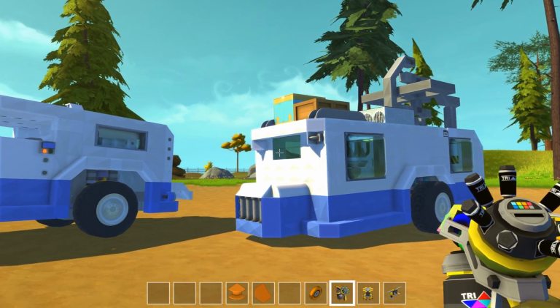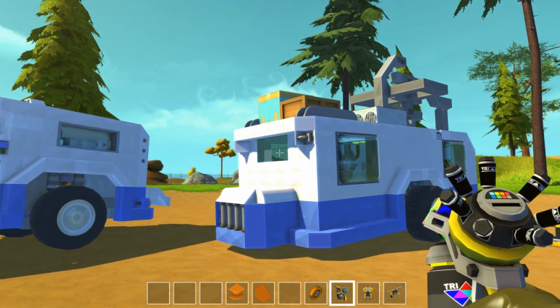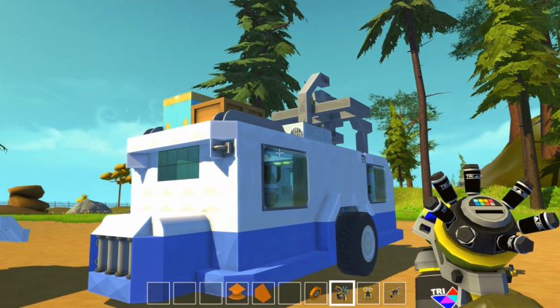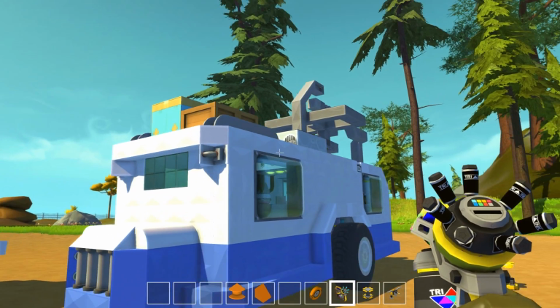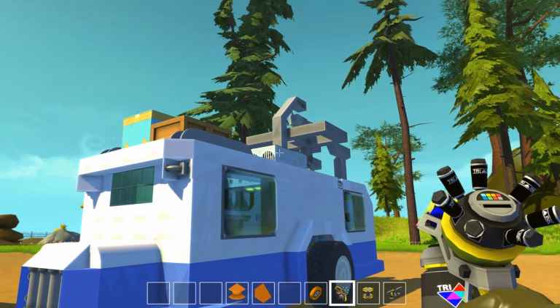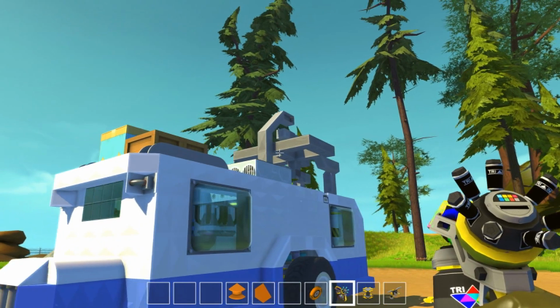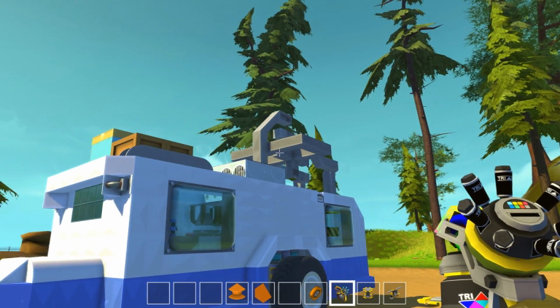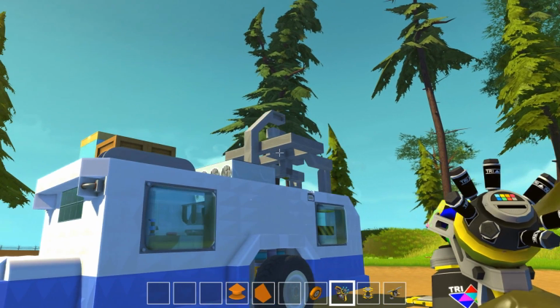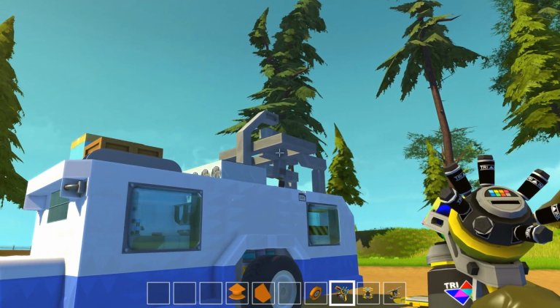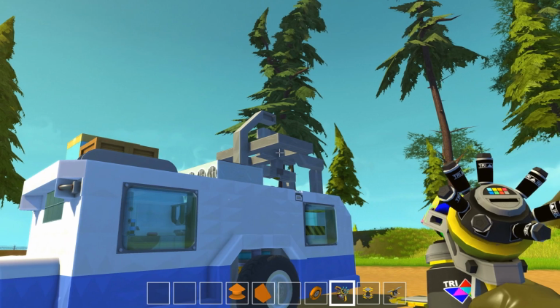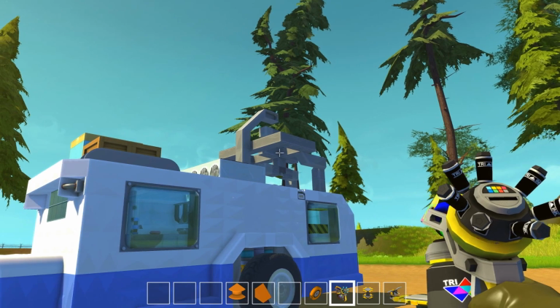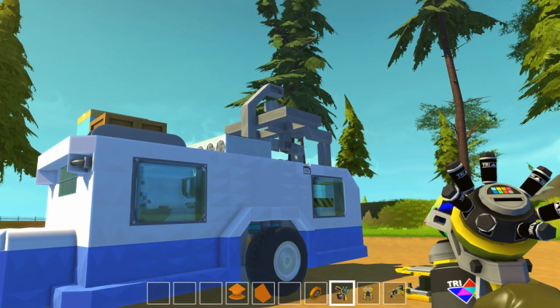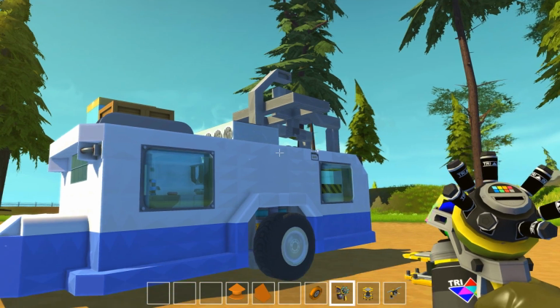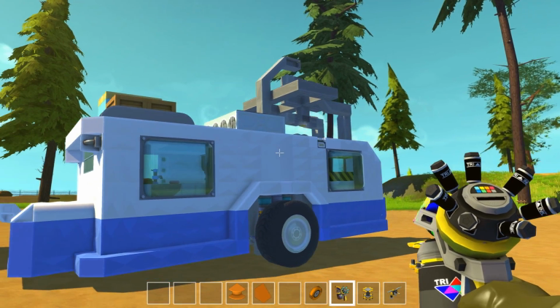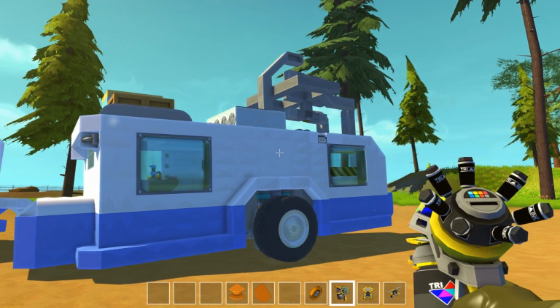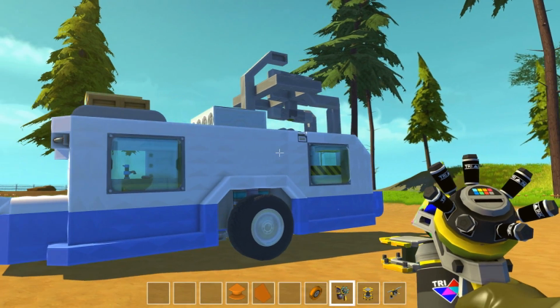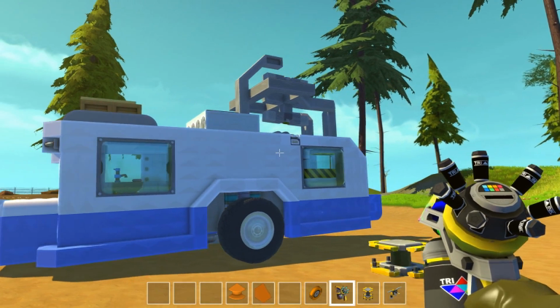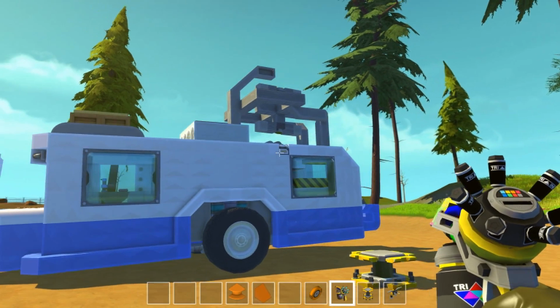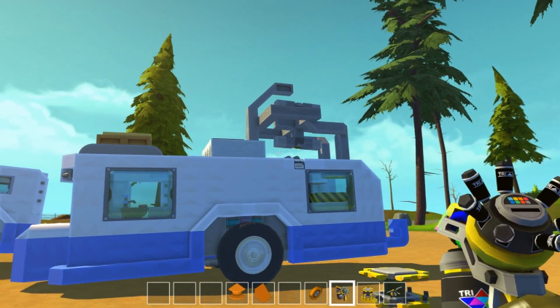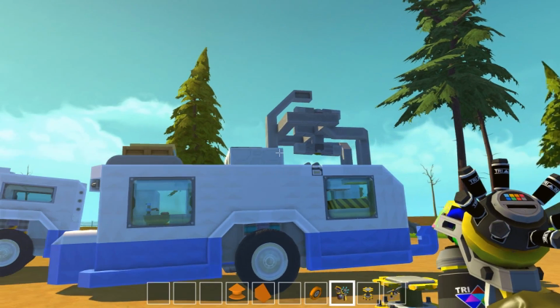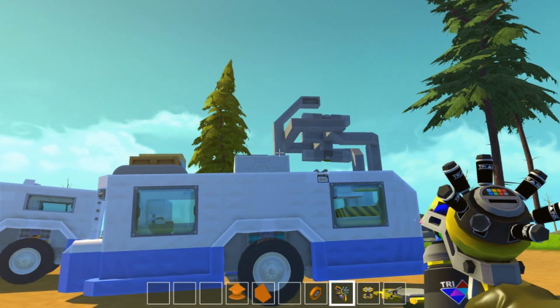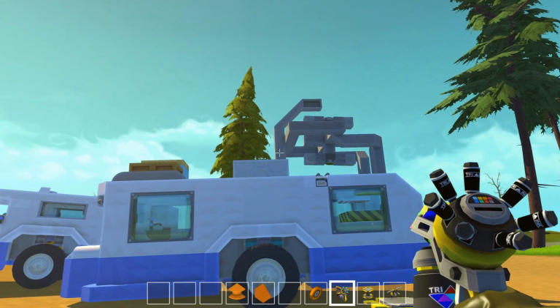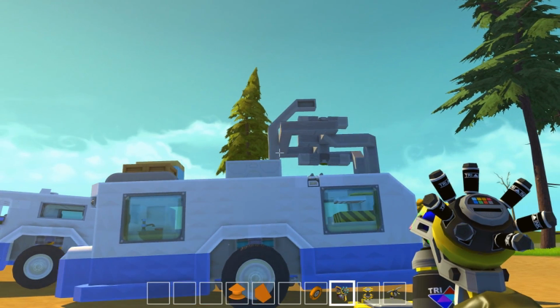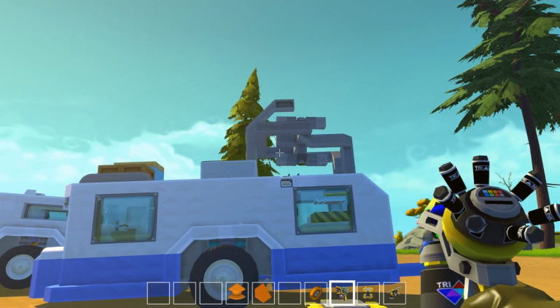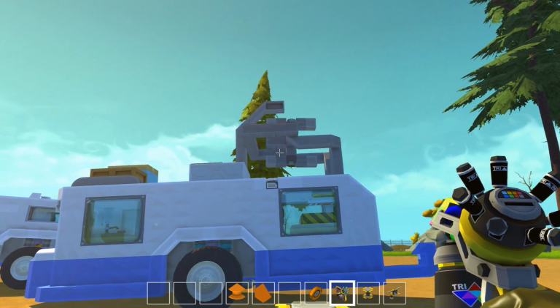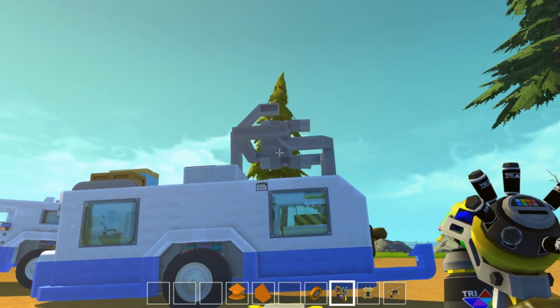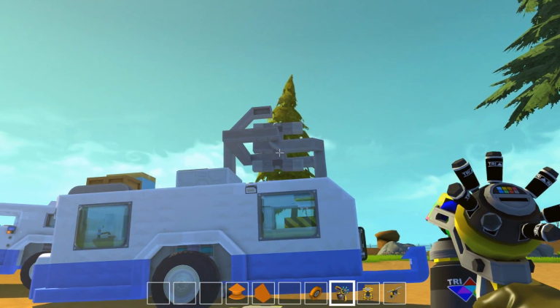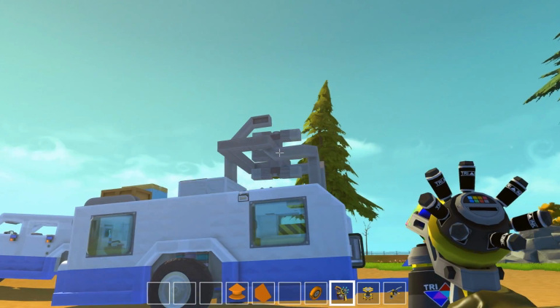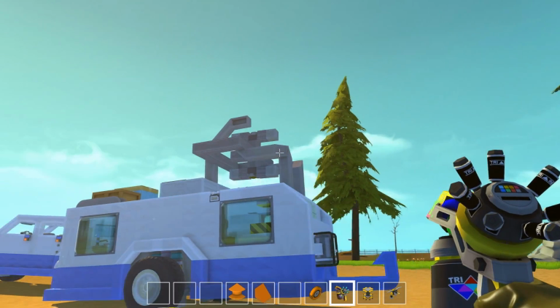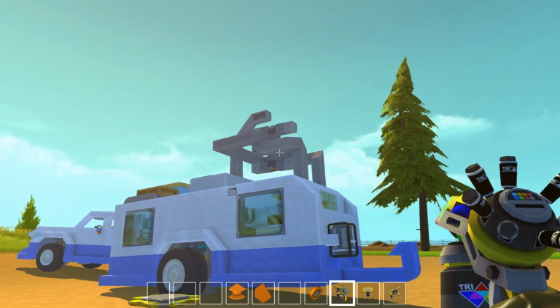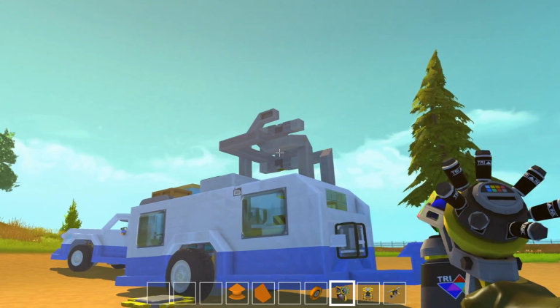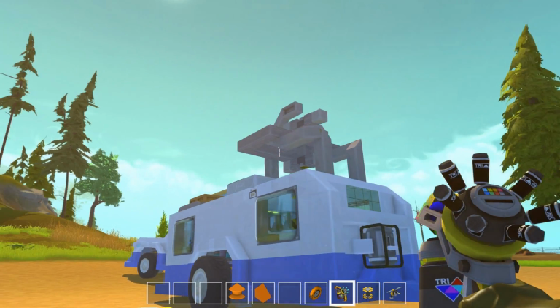I've shown you the gyro before. If you go to the flying sightseeing bus, I show you how to build that one — it's the same.